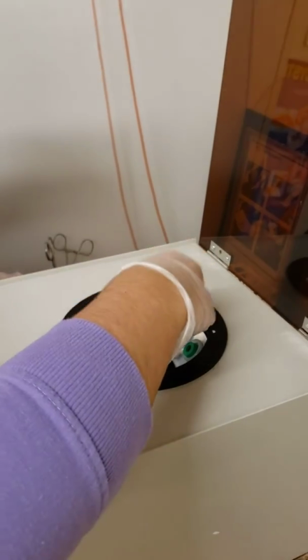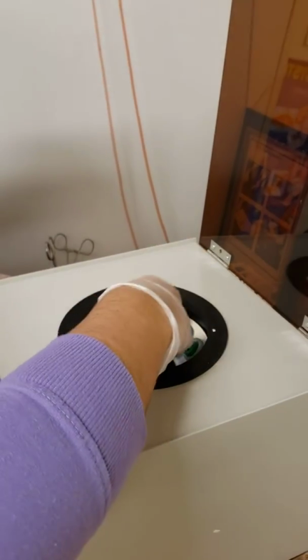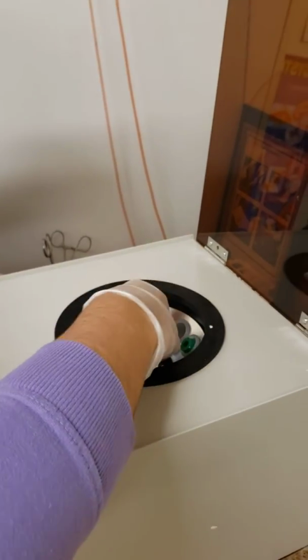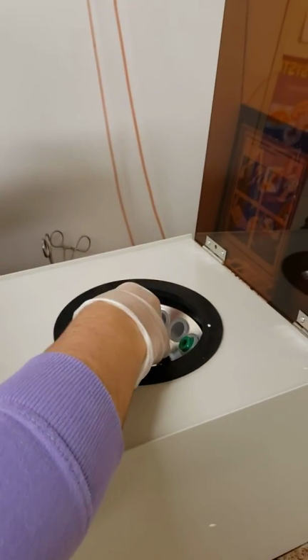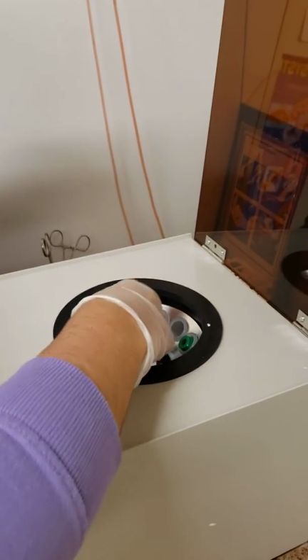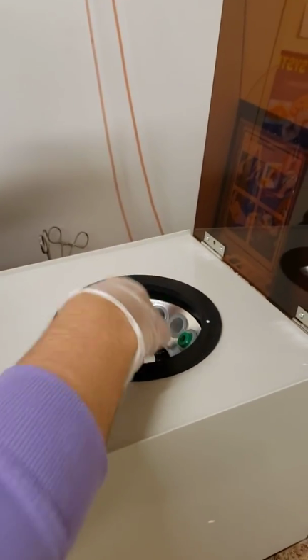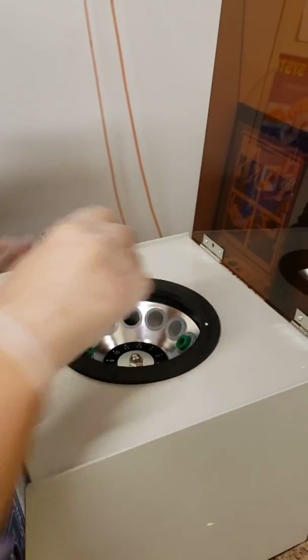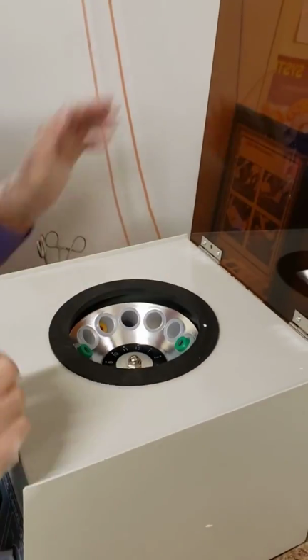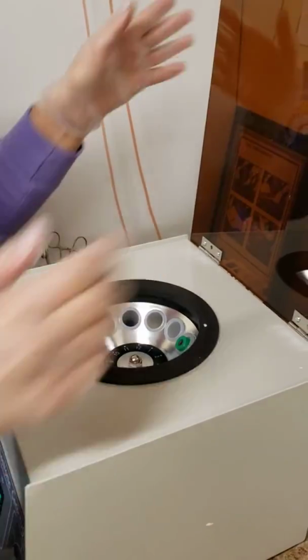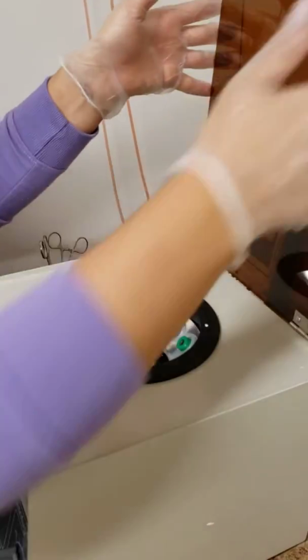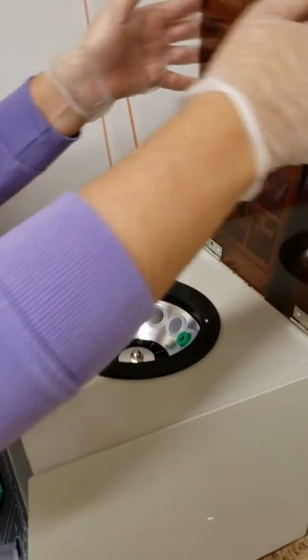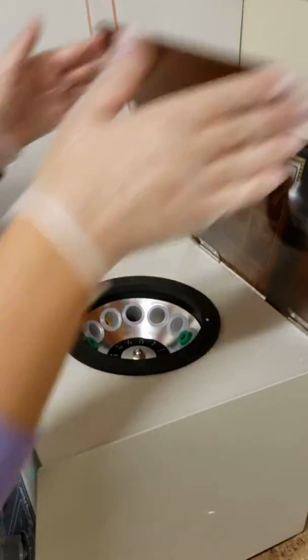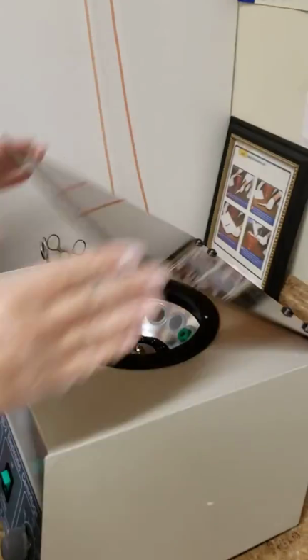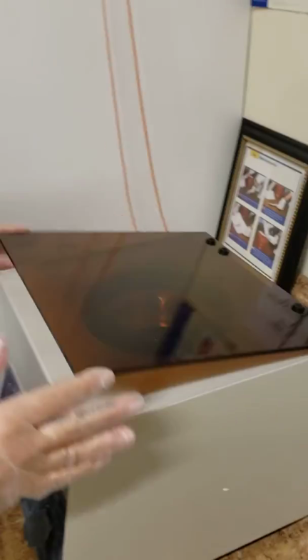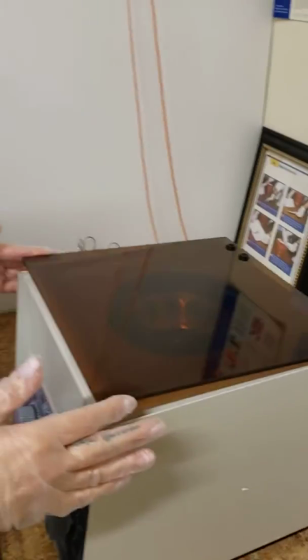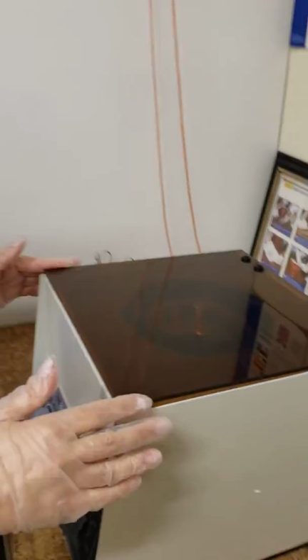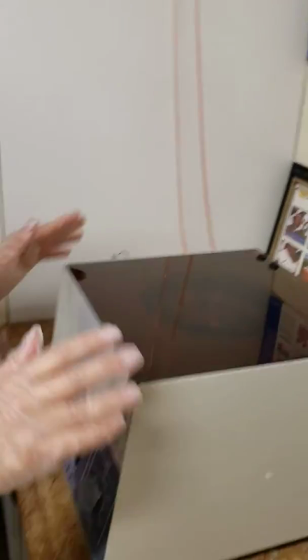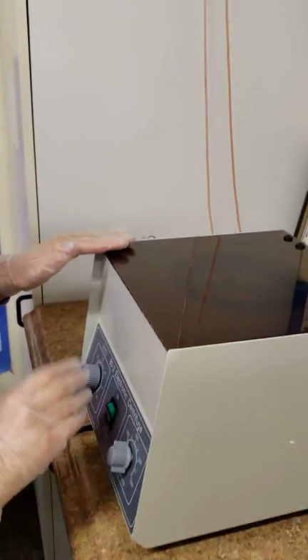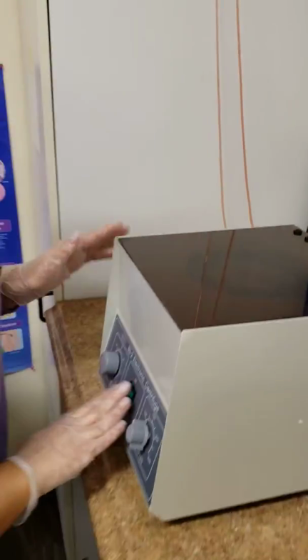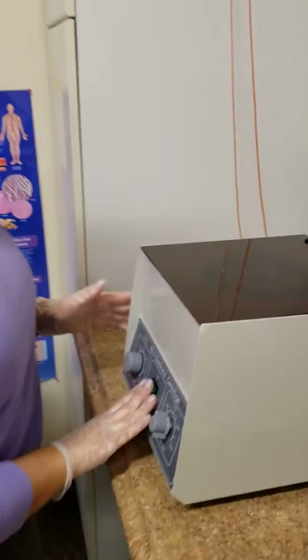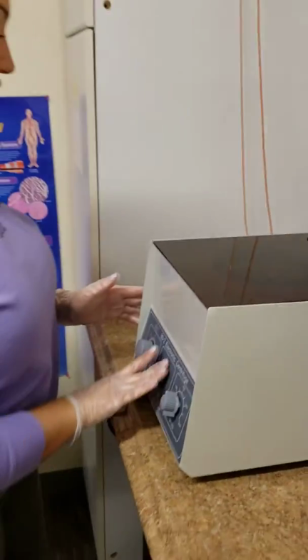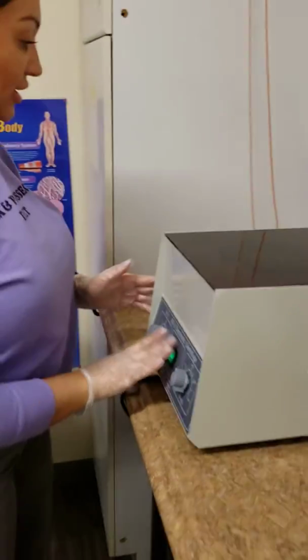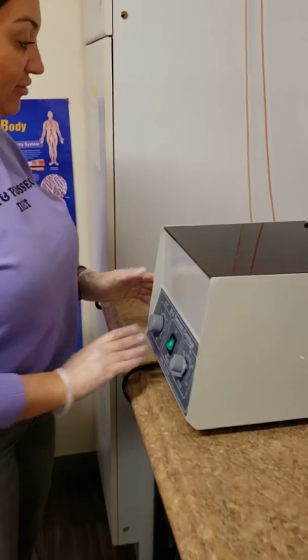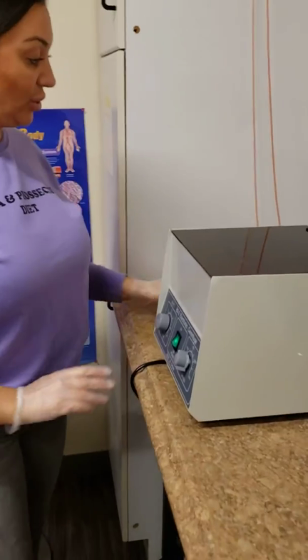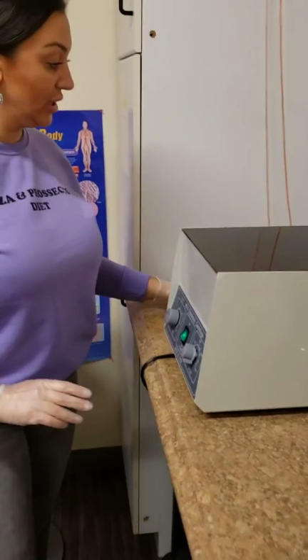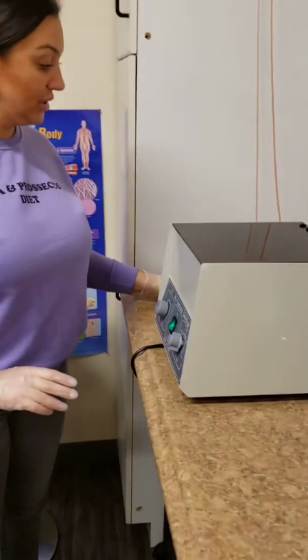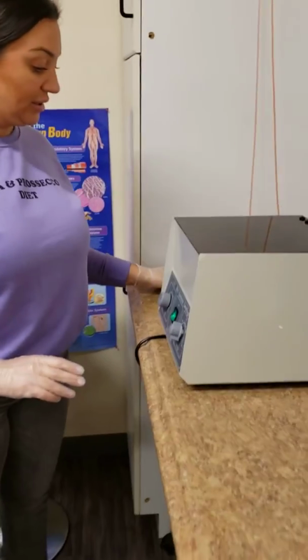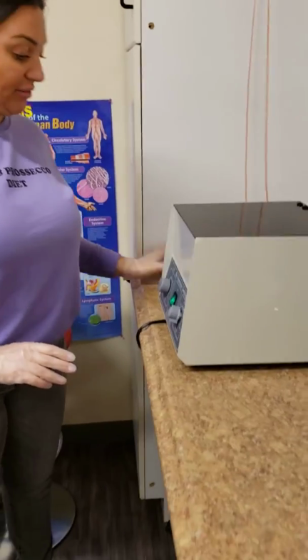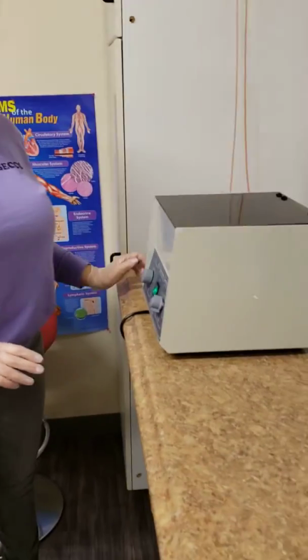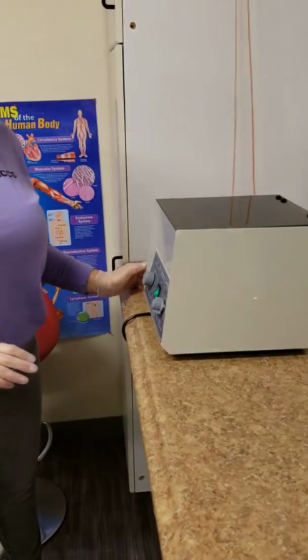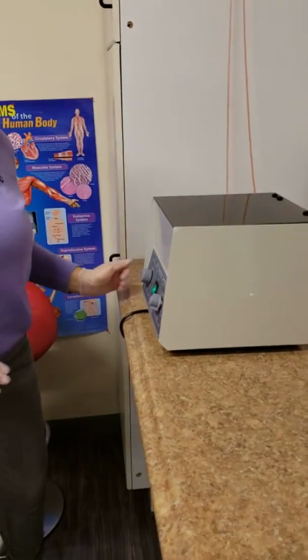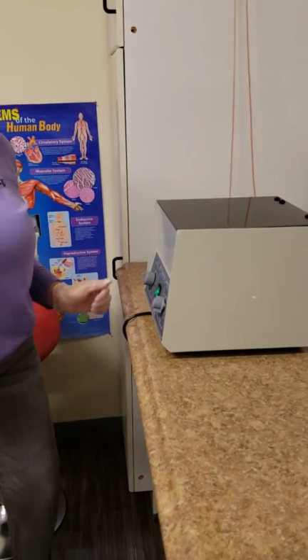So I'm going to fix that, and now I'm going to allow the machine to run for 15 minutes.